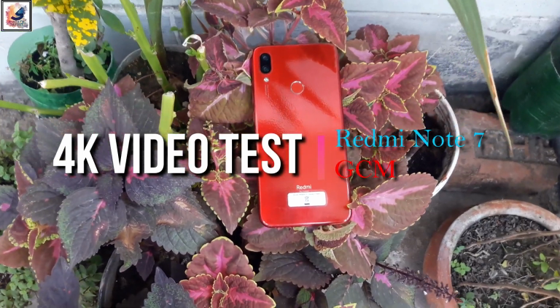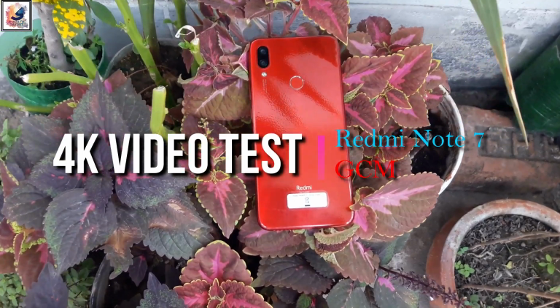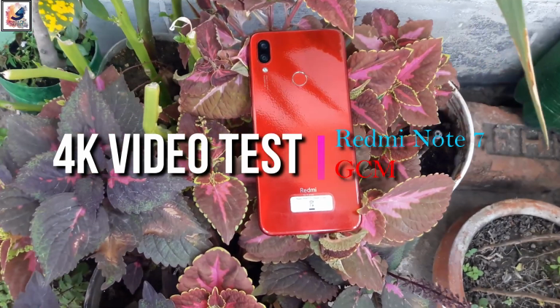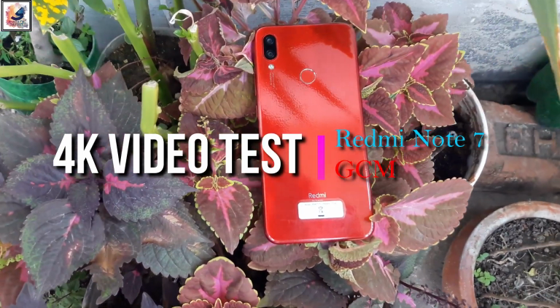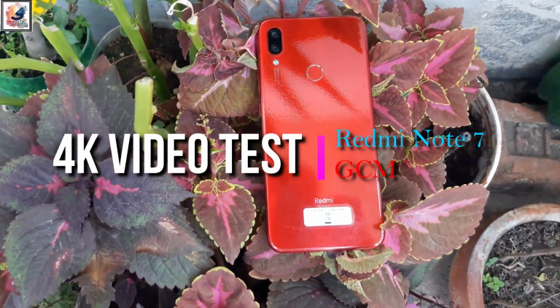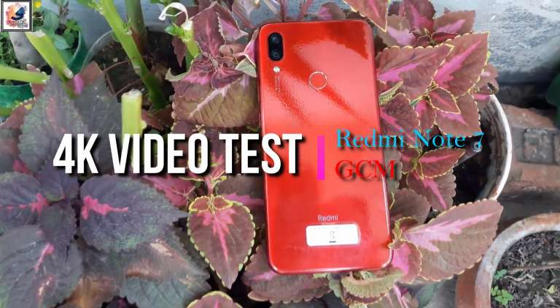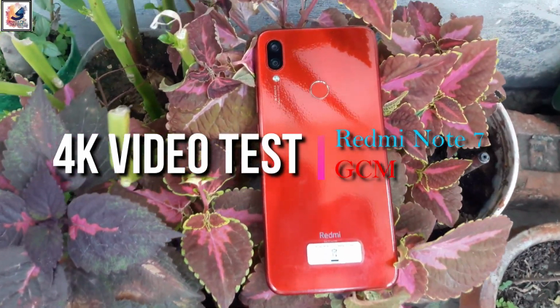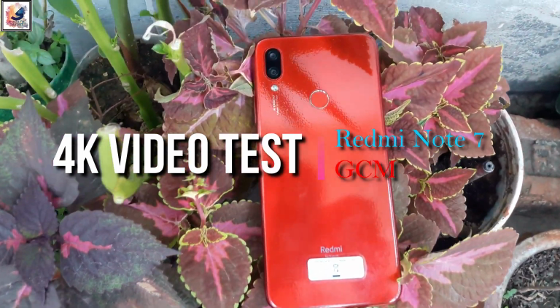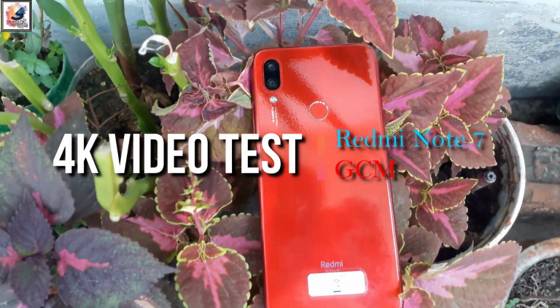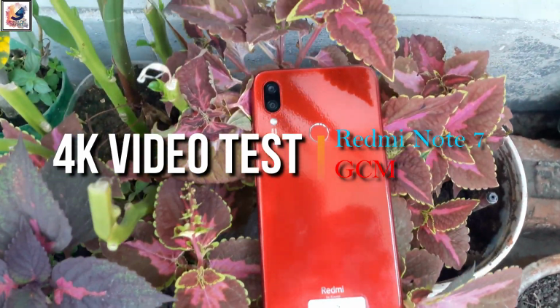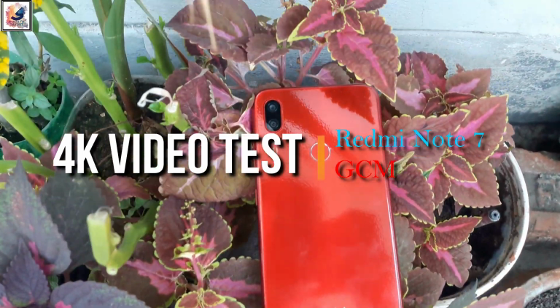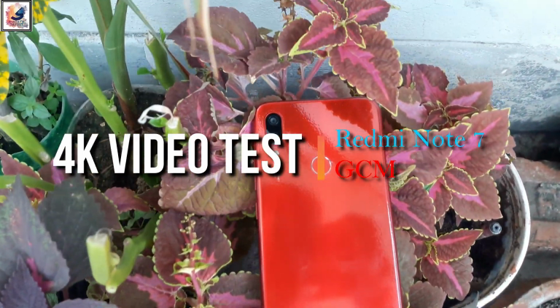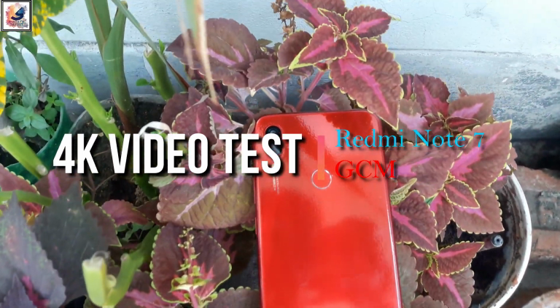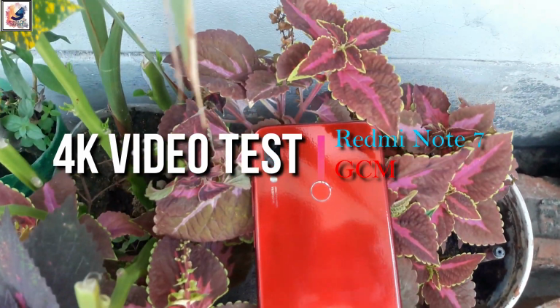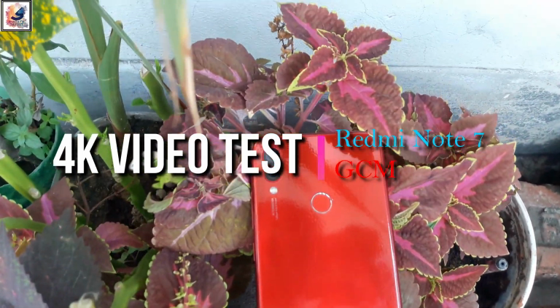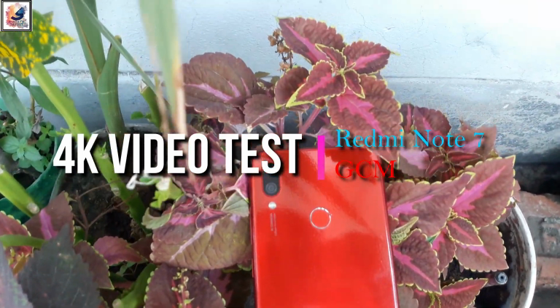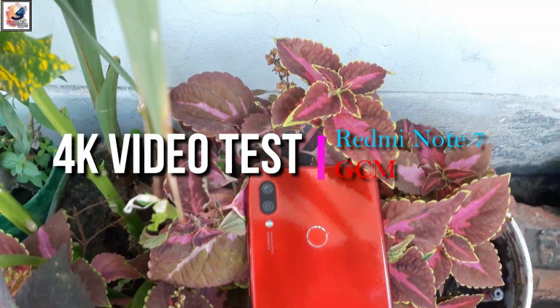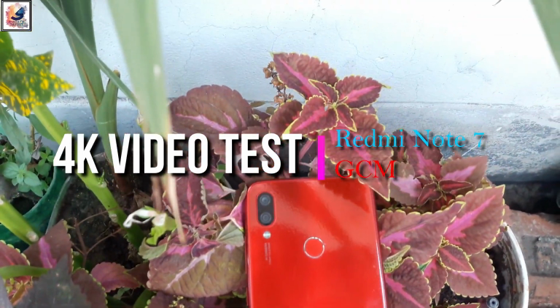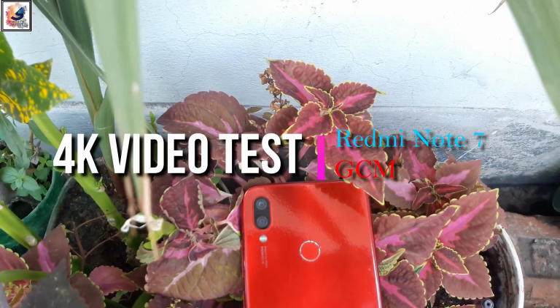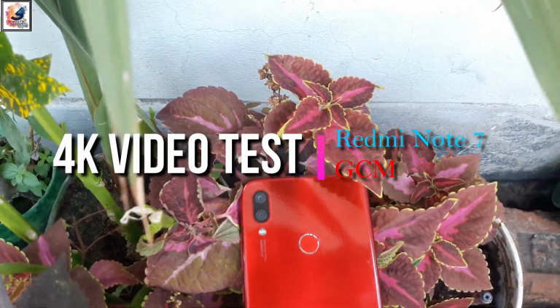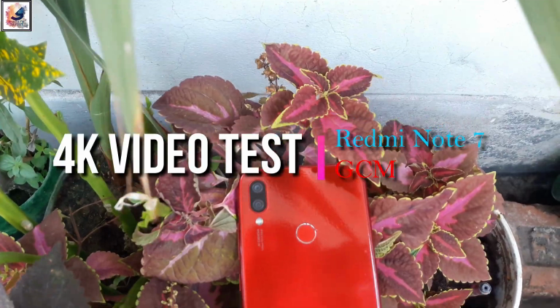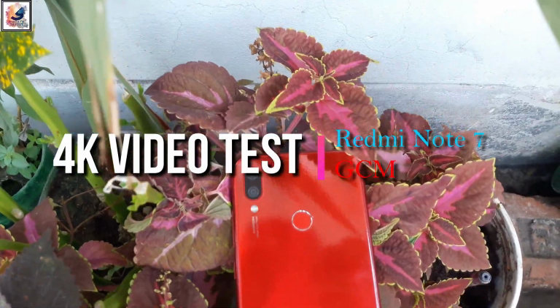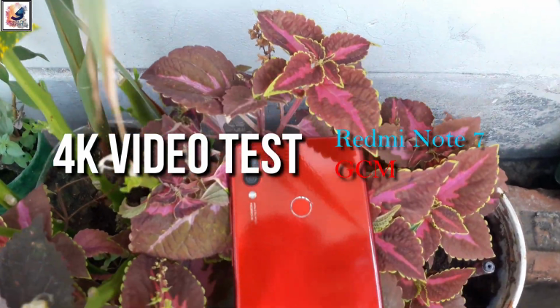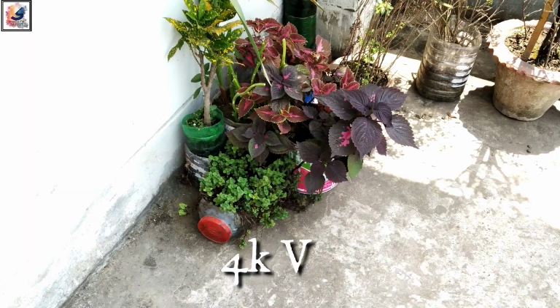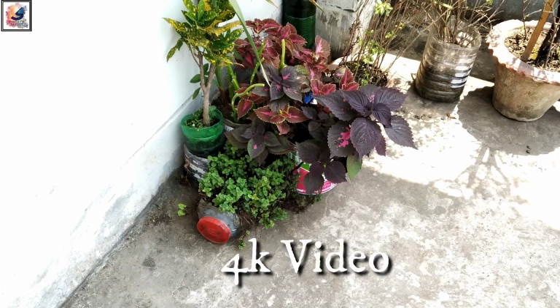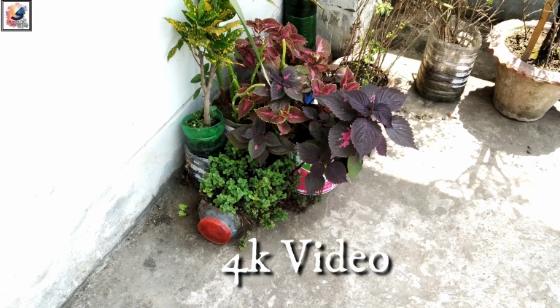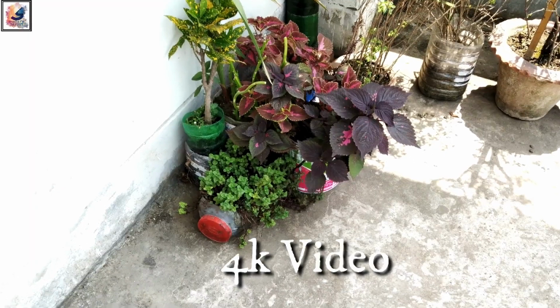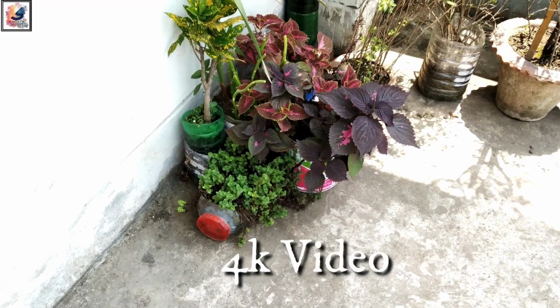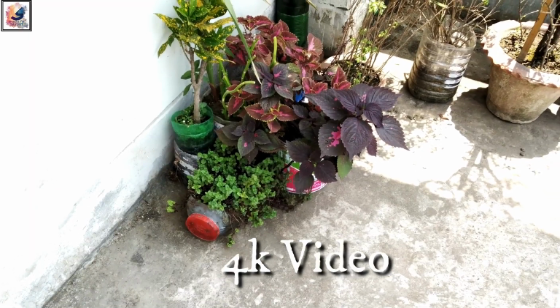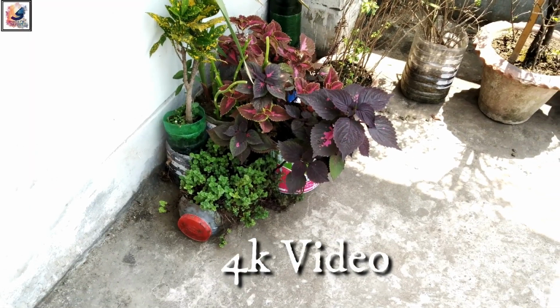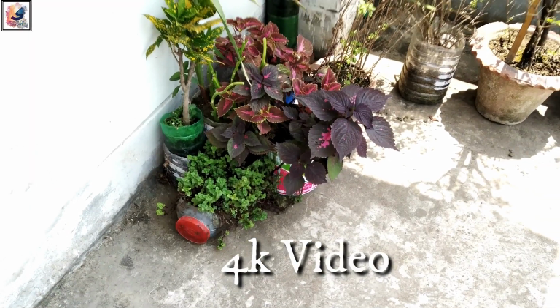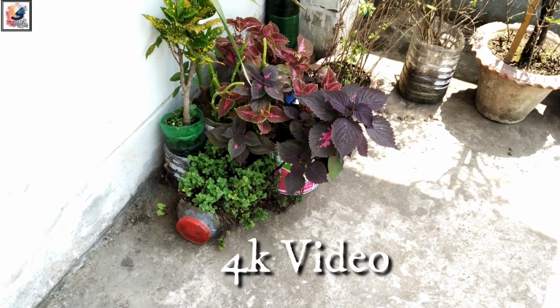Hey there, I am Shatat from Shatat's Doubt. So let's see the 4K video sample on the Redmi Note 7.